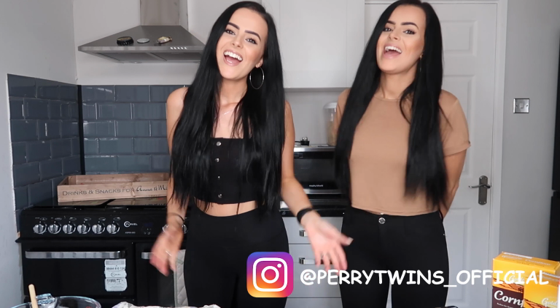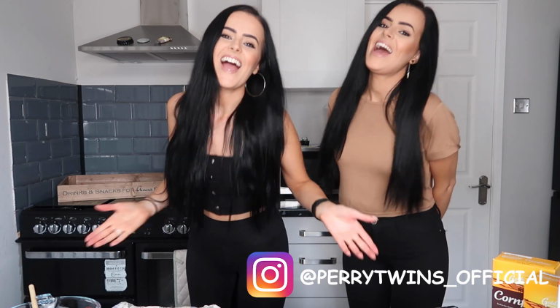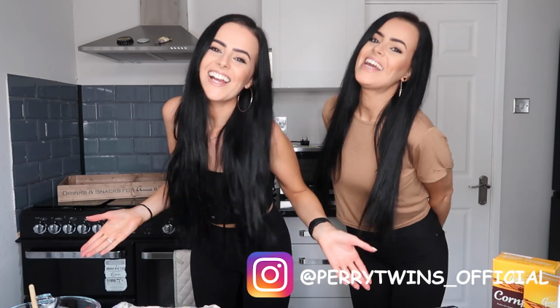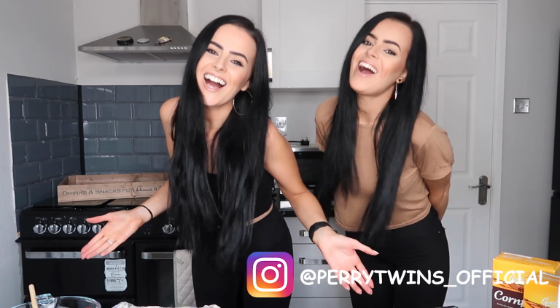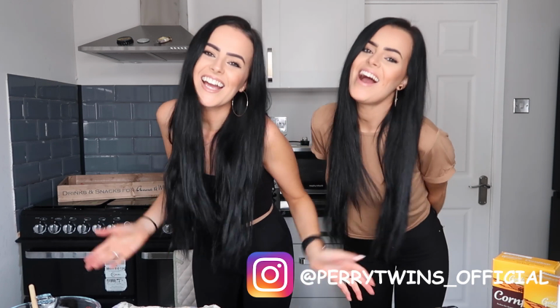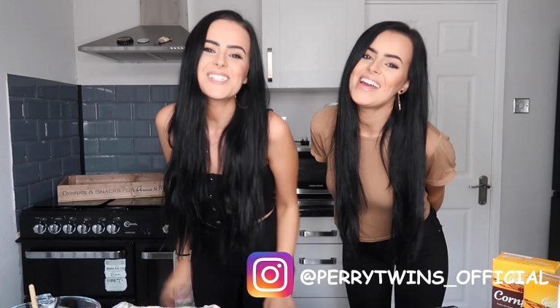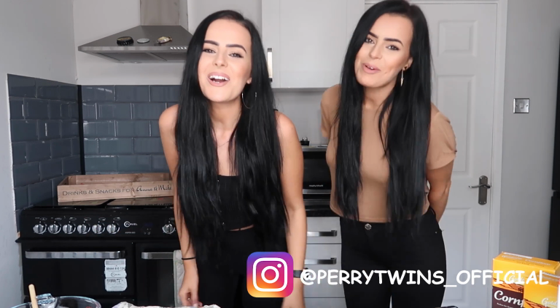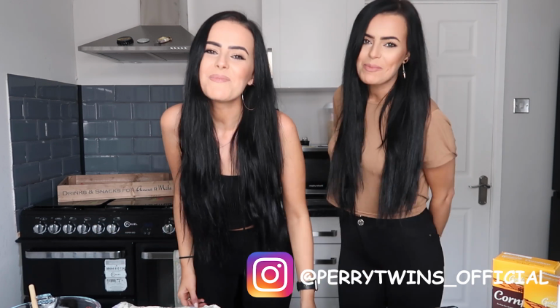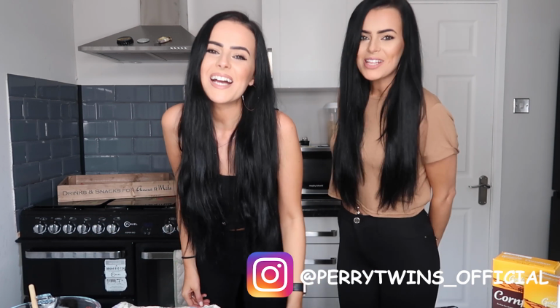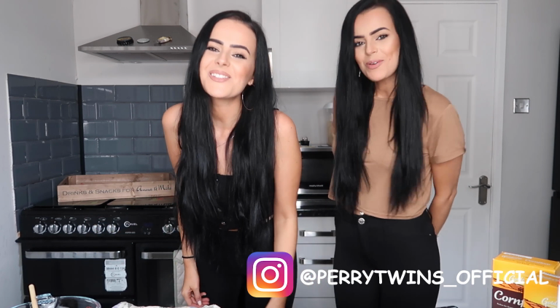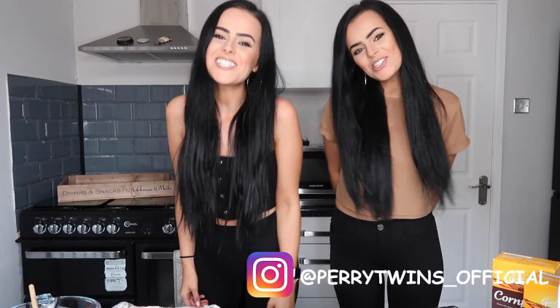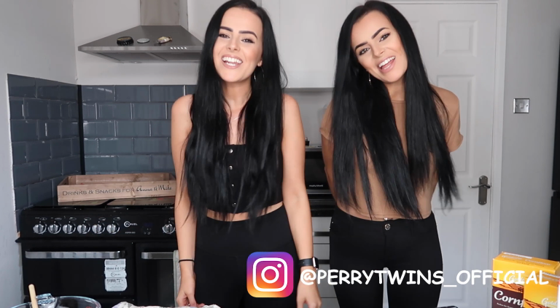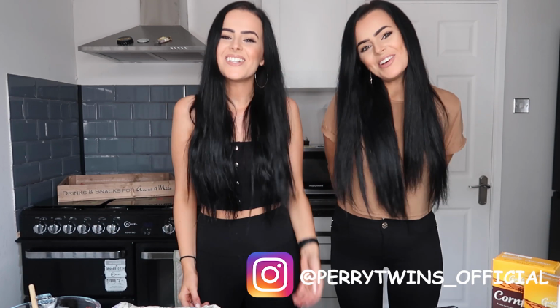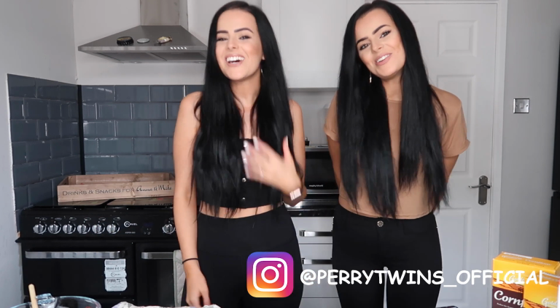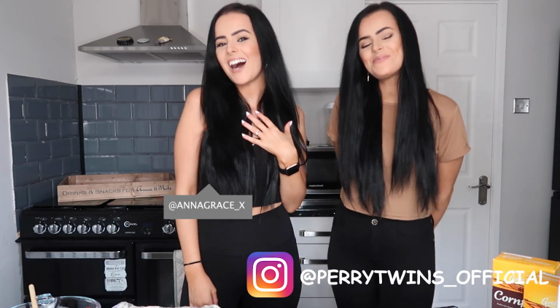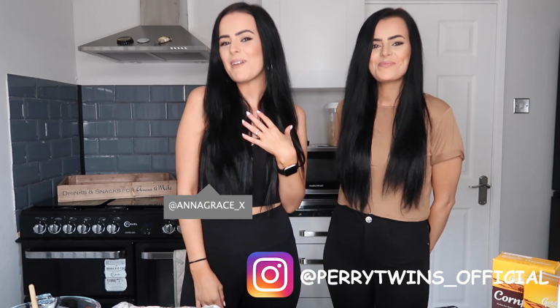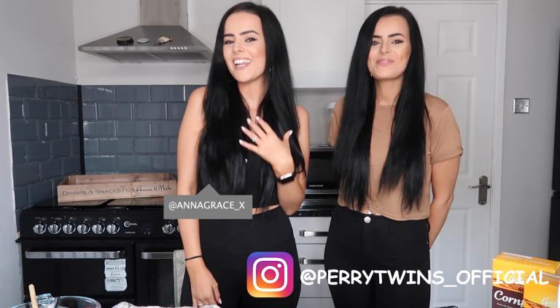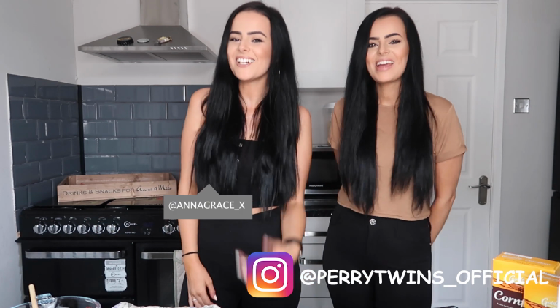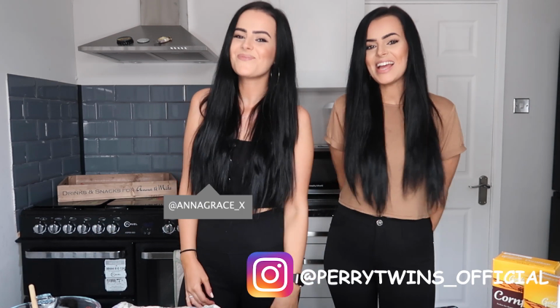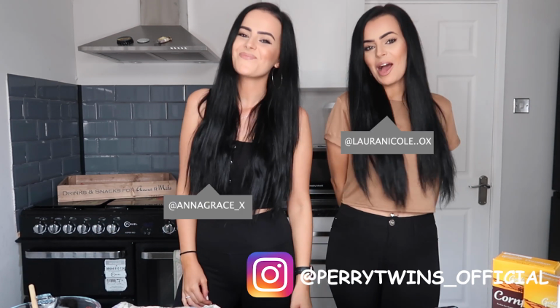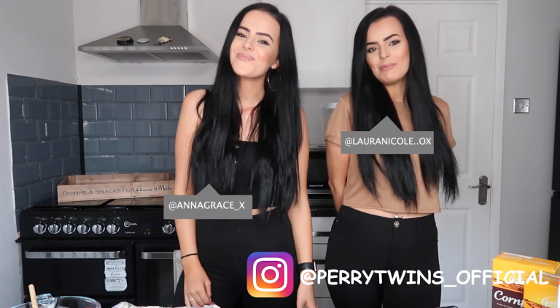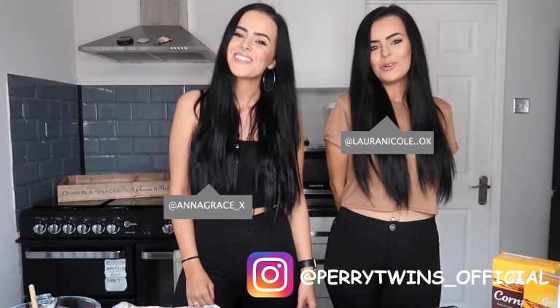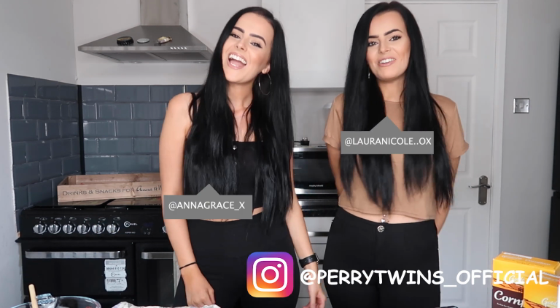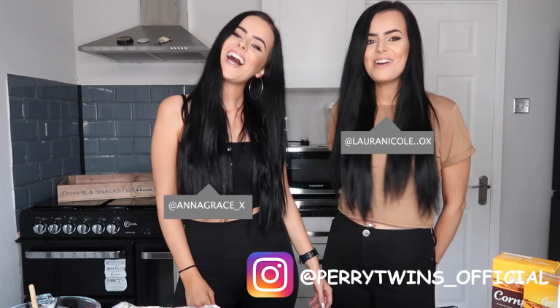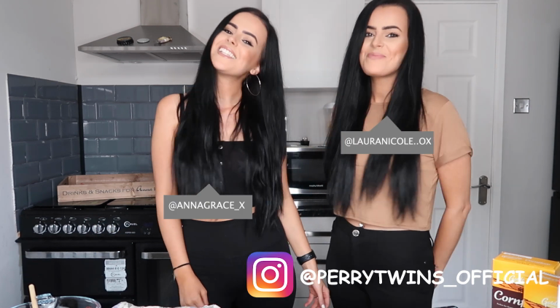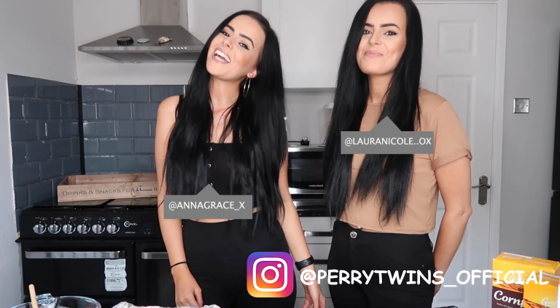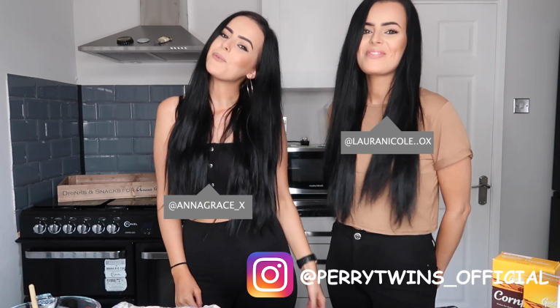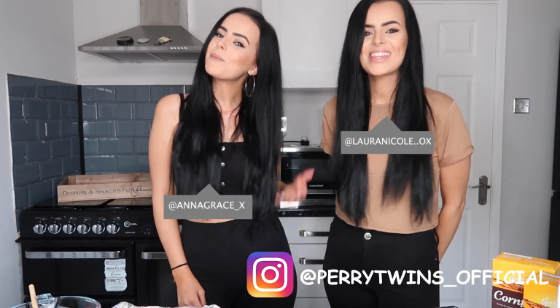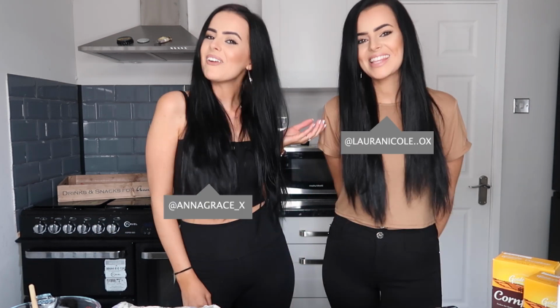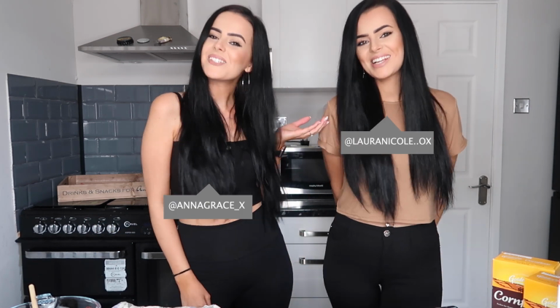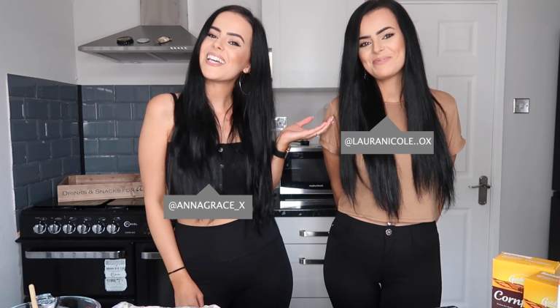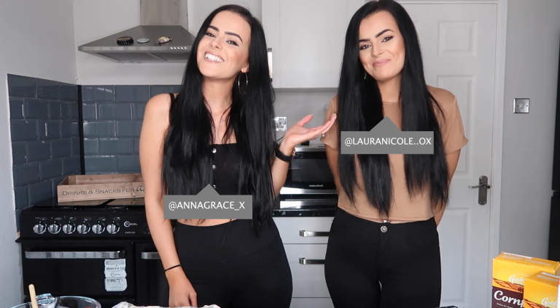Hey guys! Welcome back to our channel. I'm Anna, and I'm Laura, and together we're the Perry Twins.